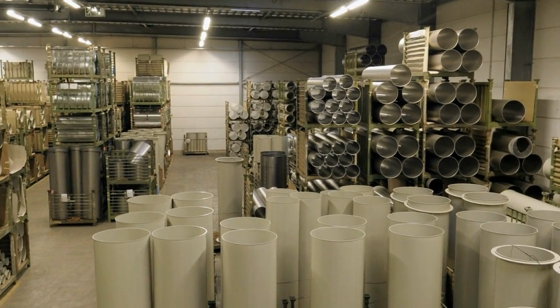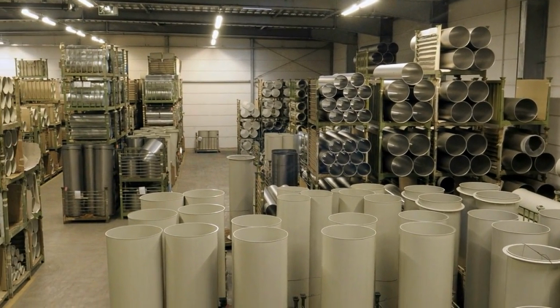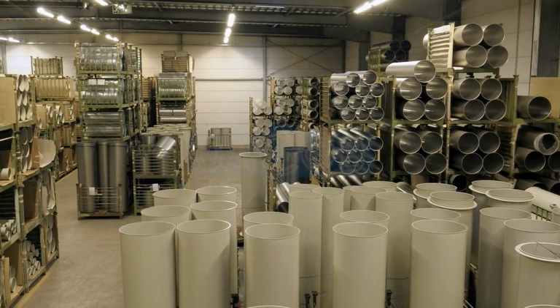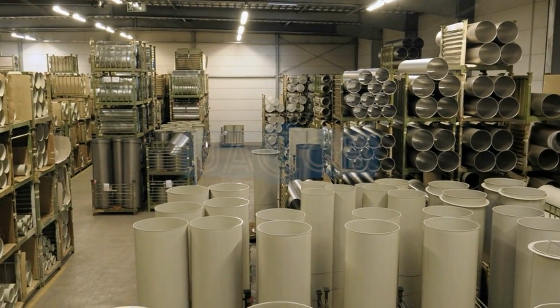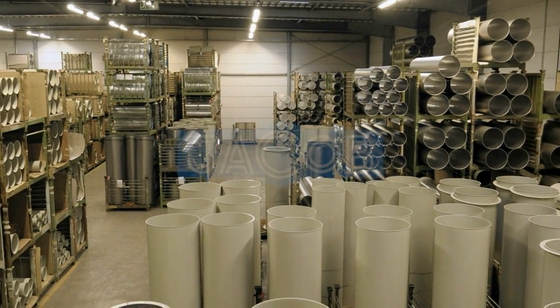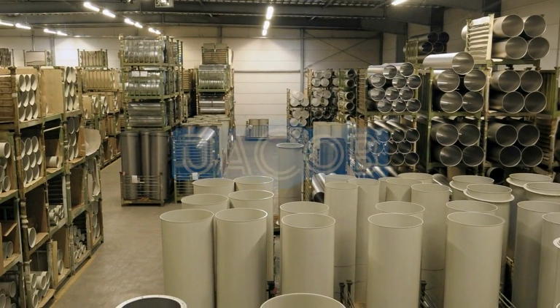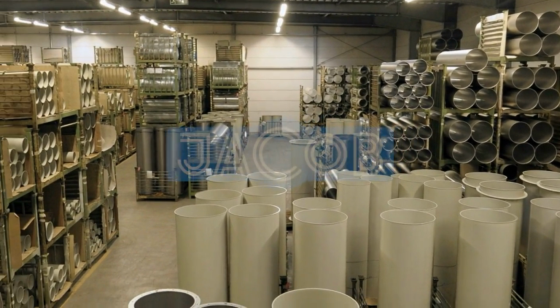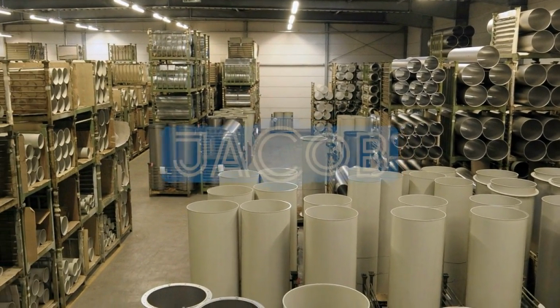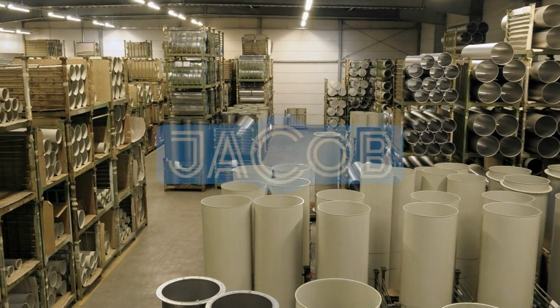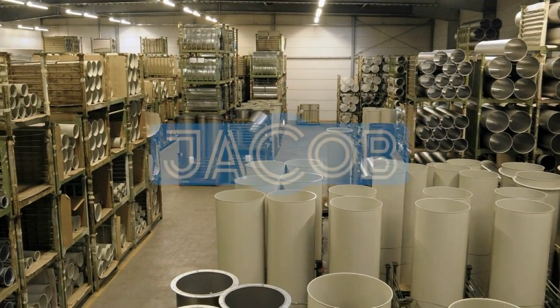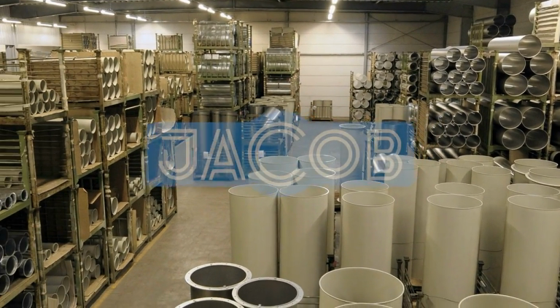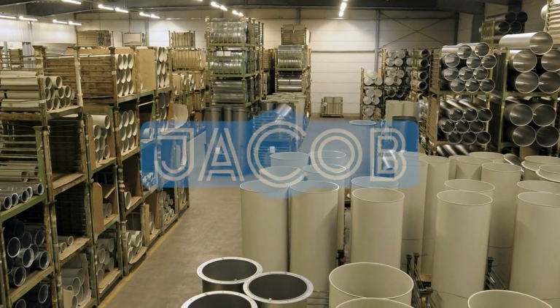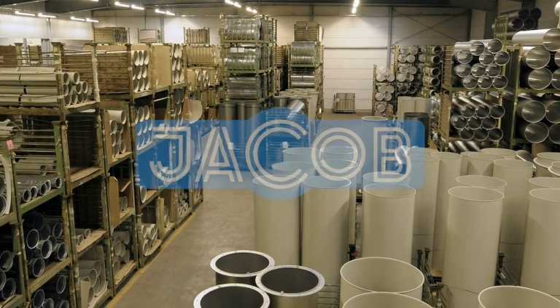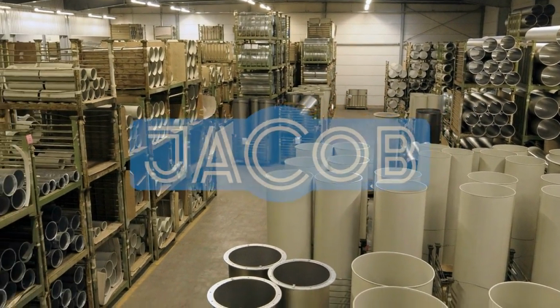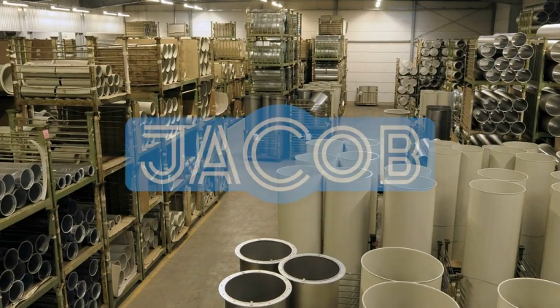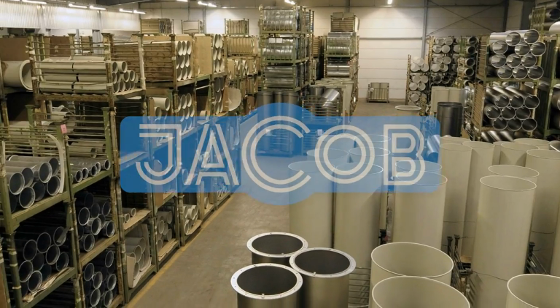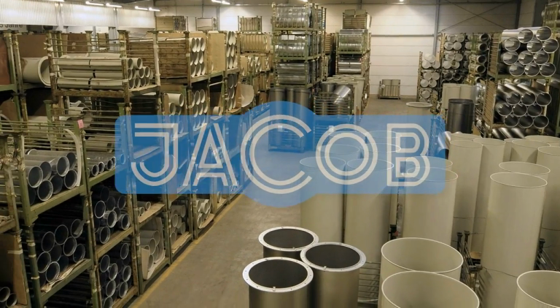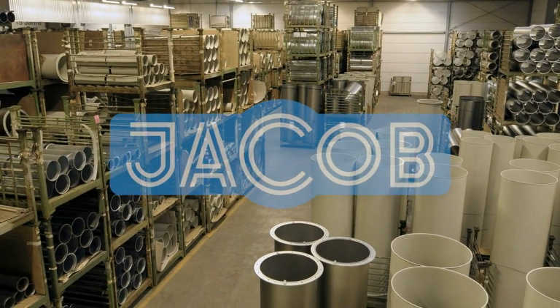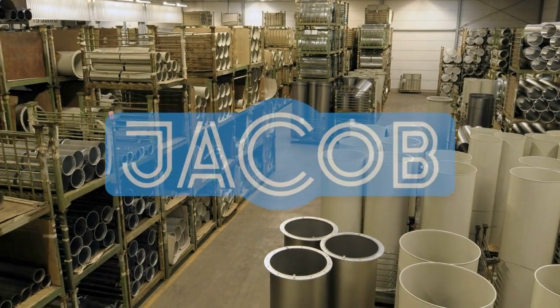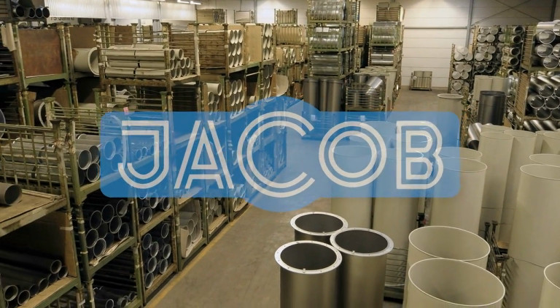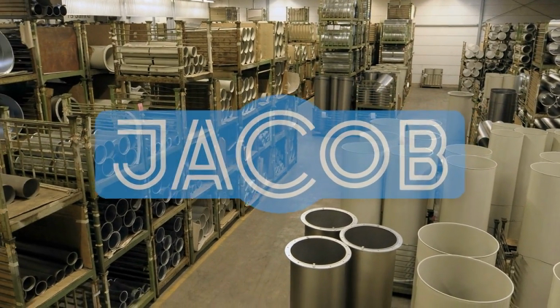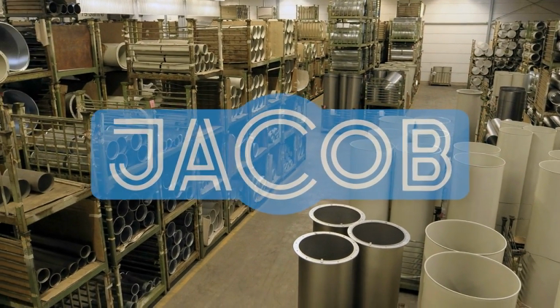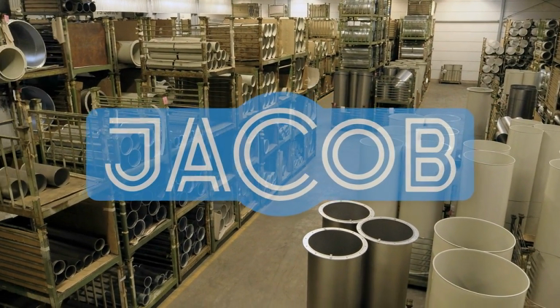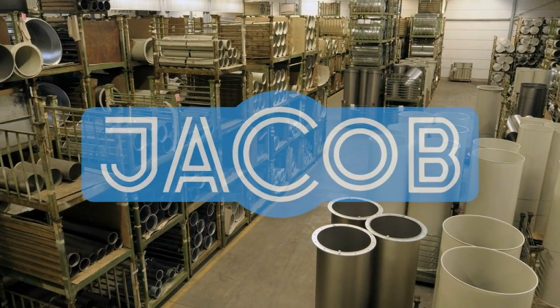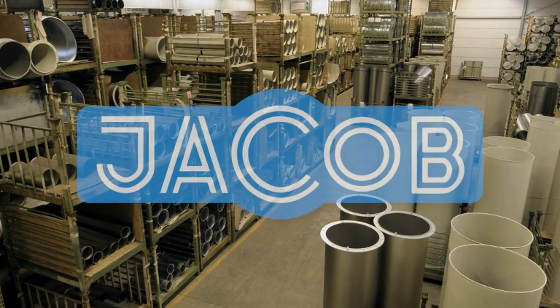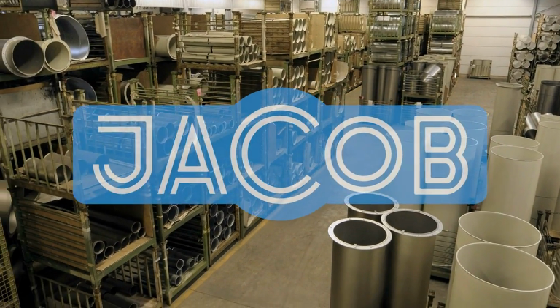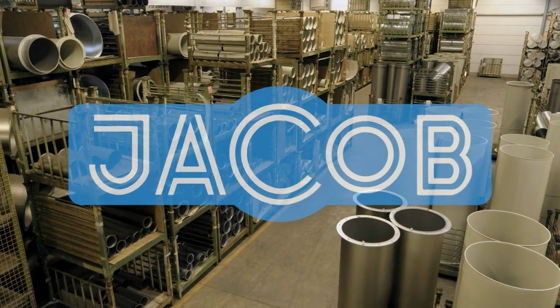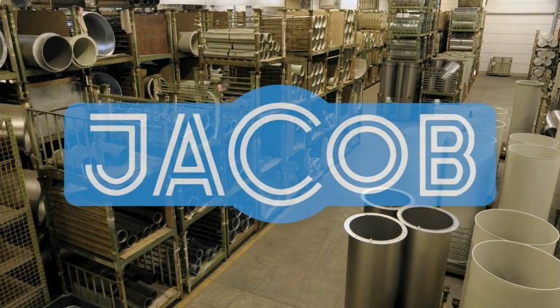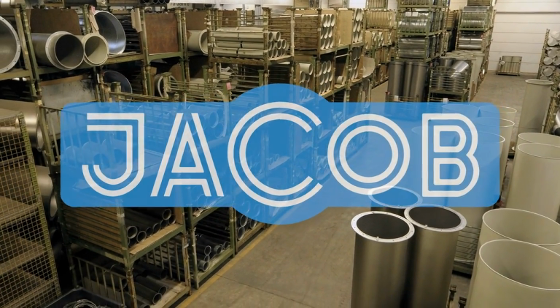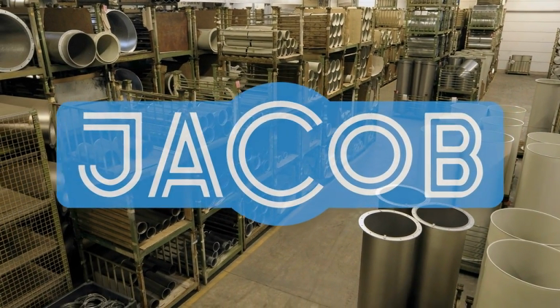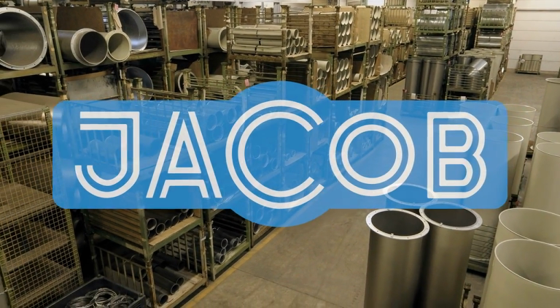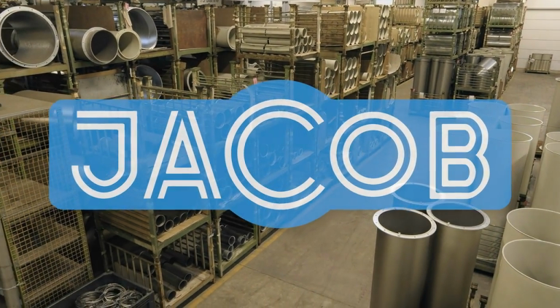Yakob Pipework Systems — strong on quality and availability.